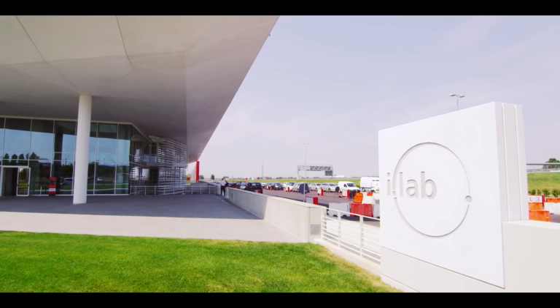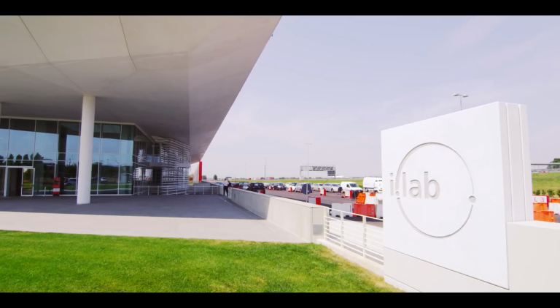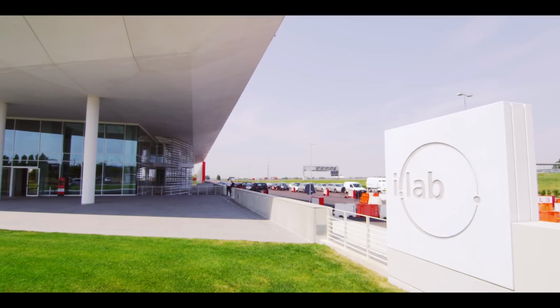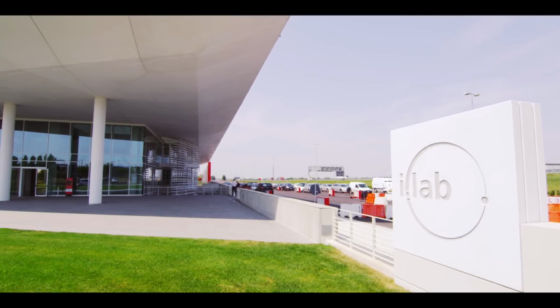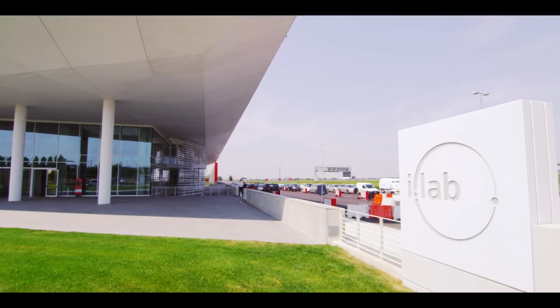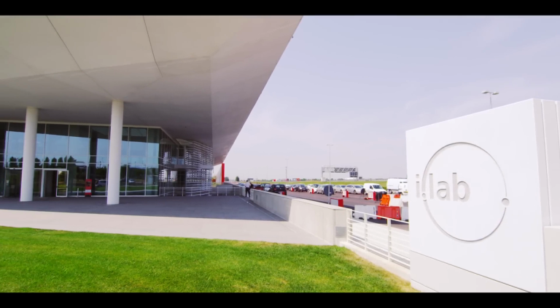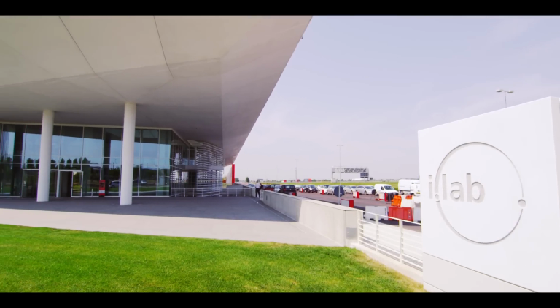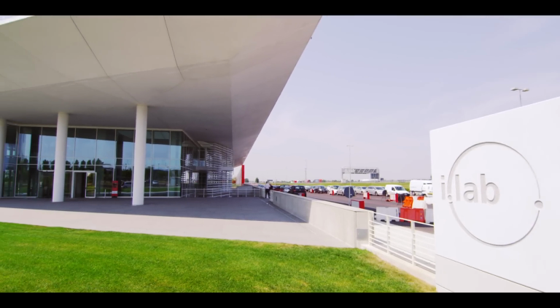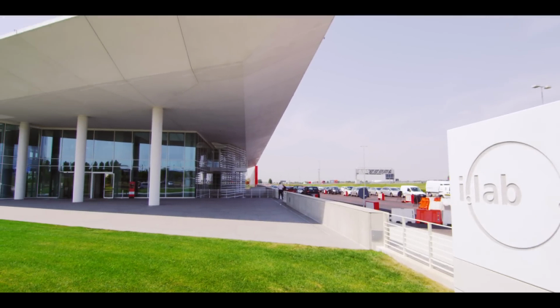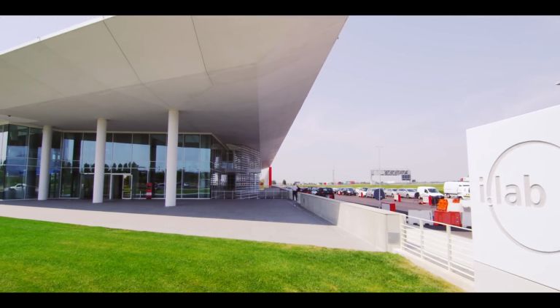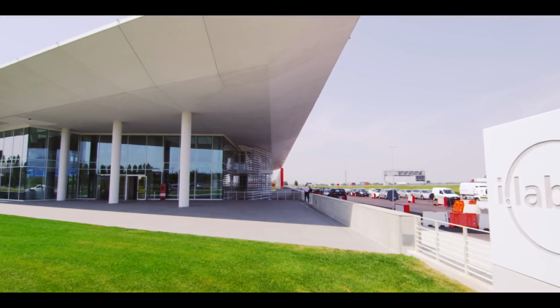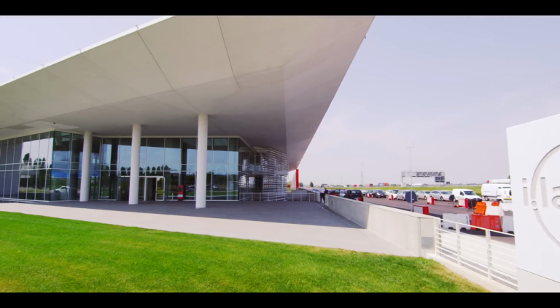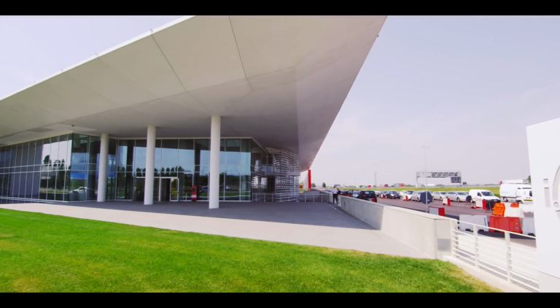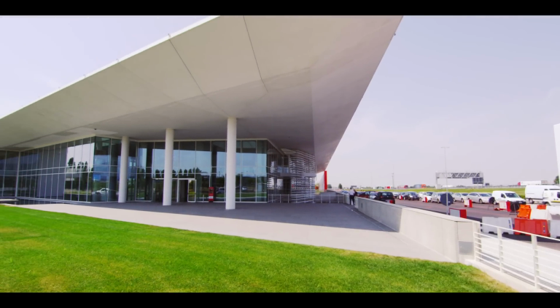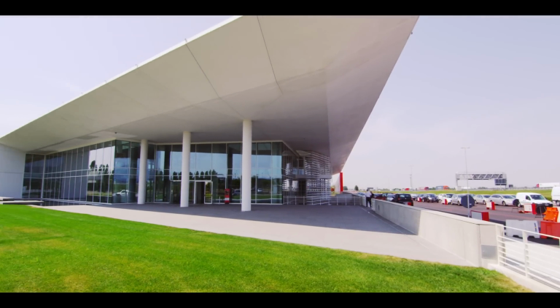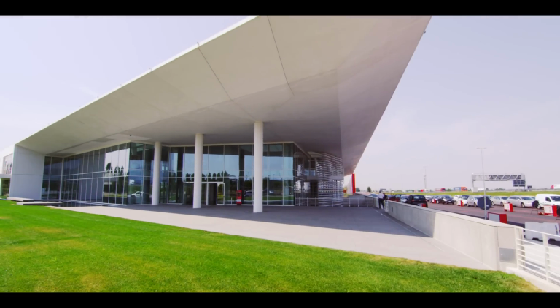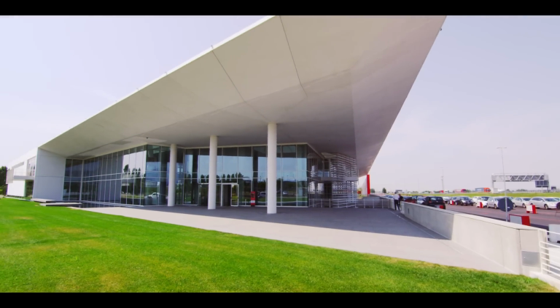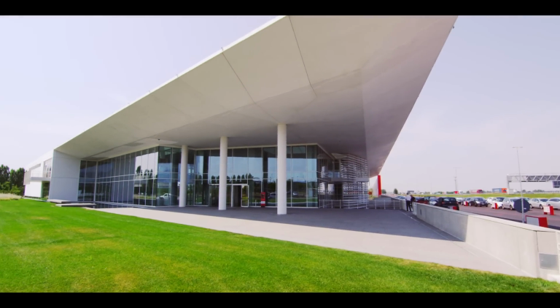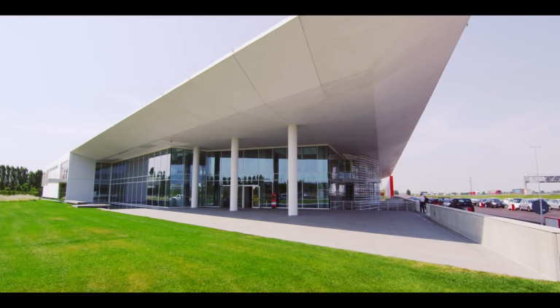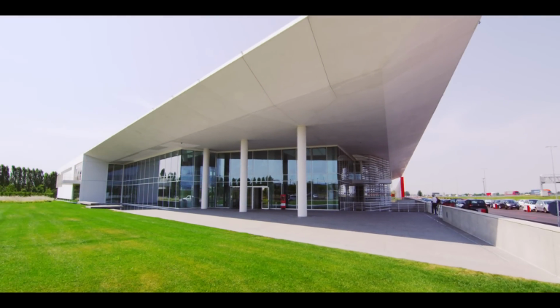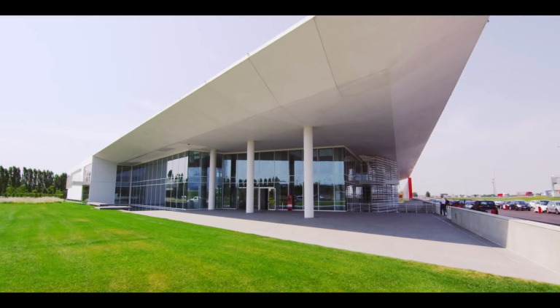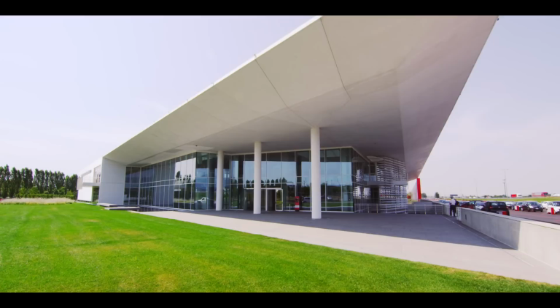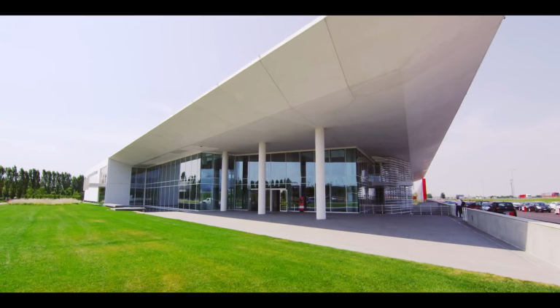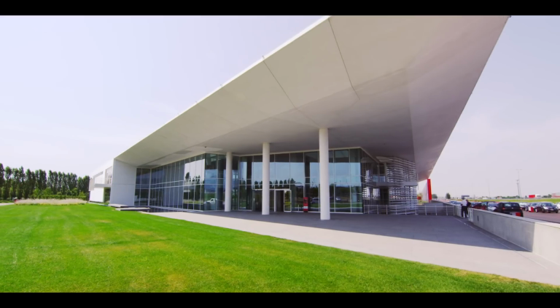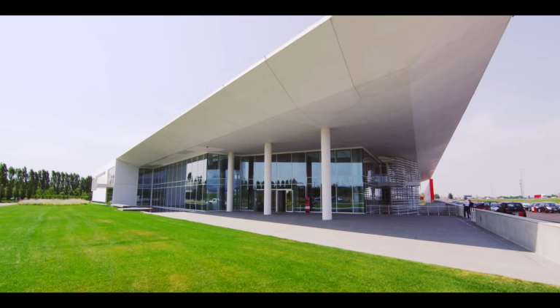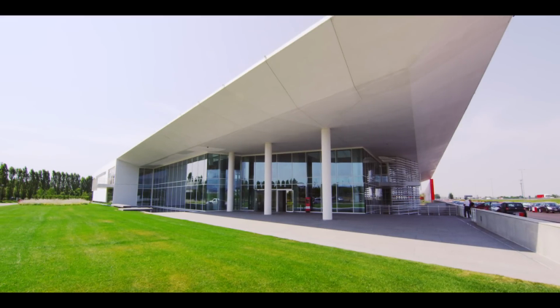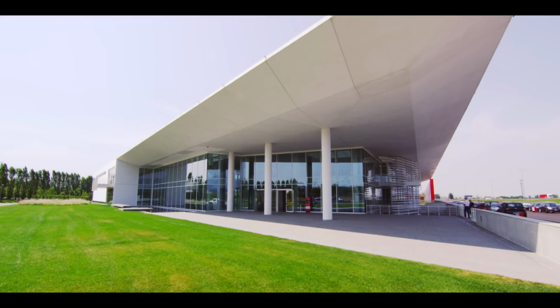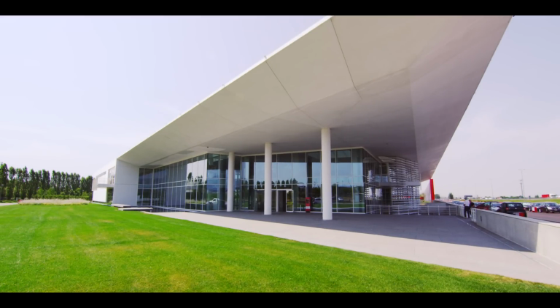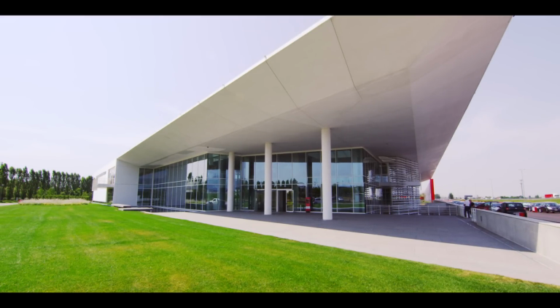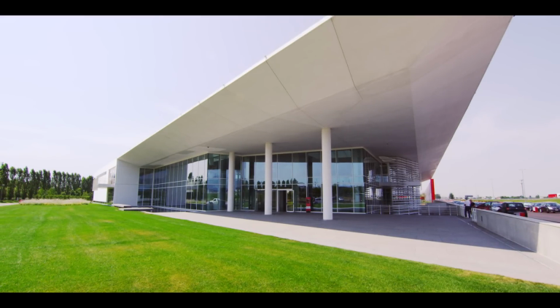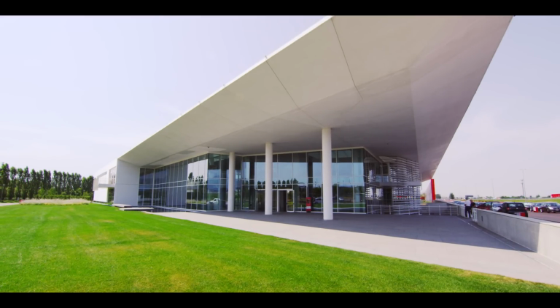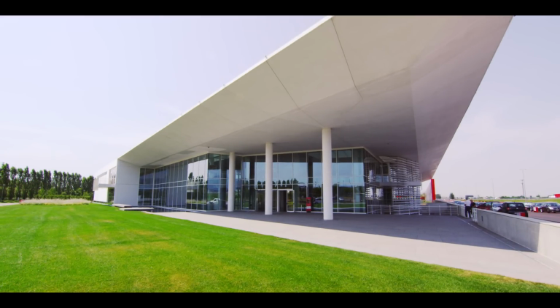With Ilab, designed by architect Richard Meyer, Italcementi is looking to the future.